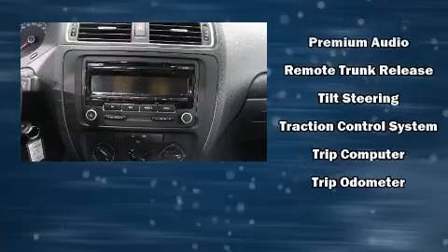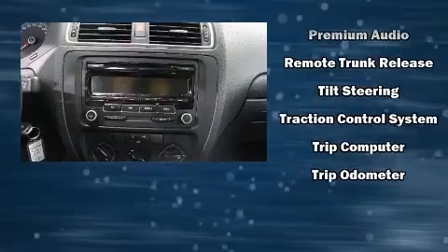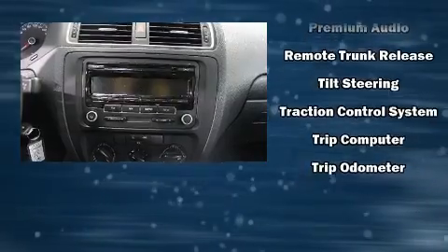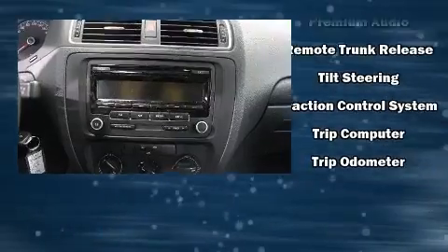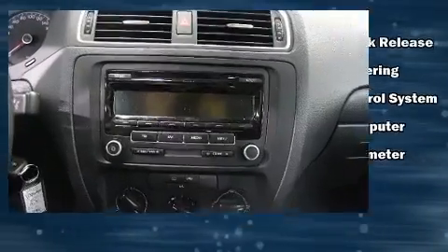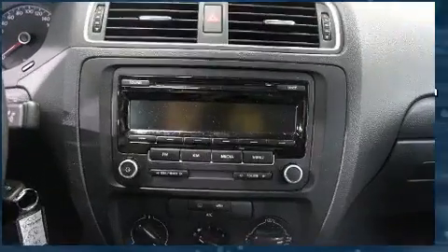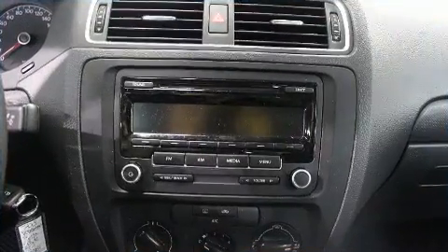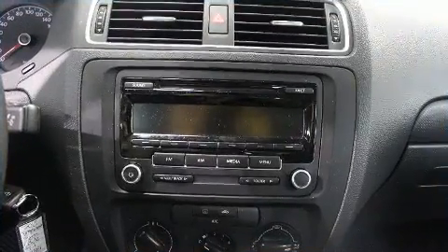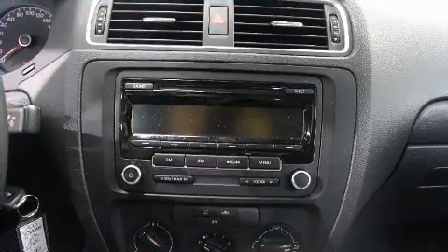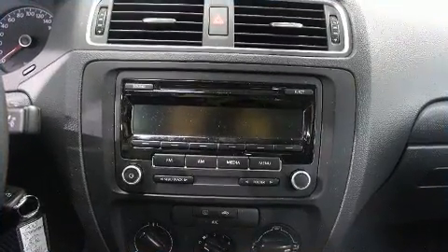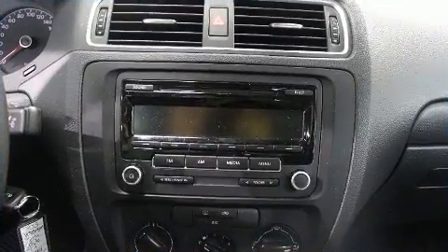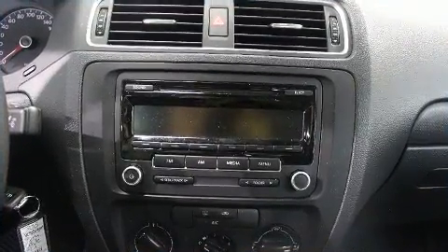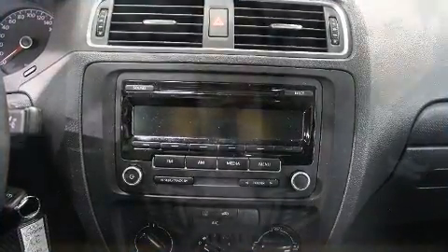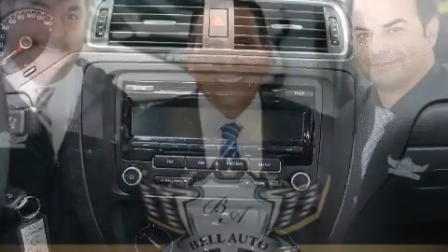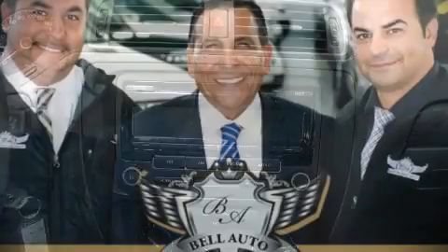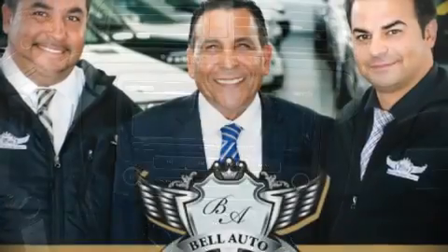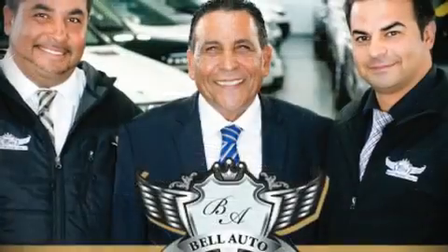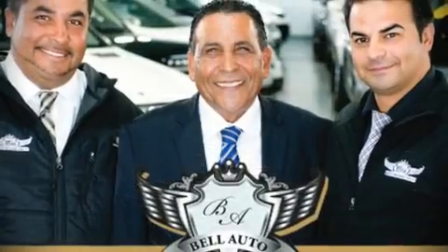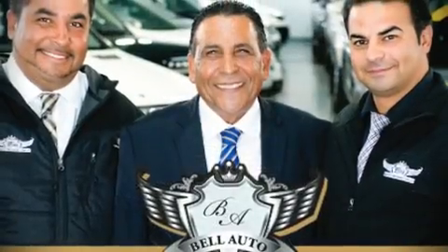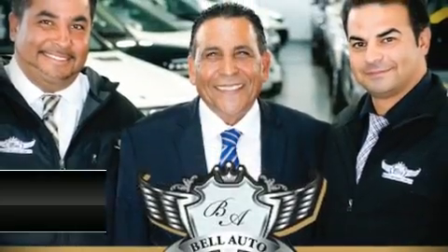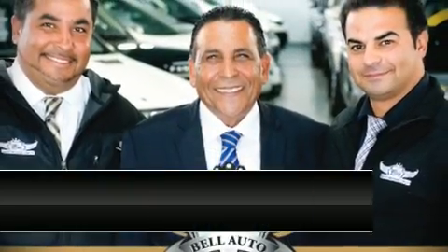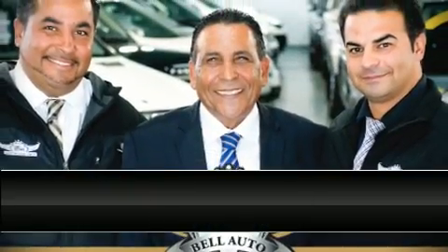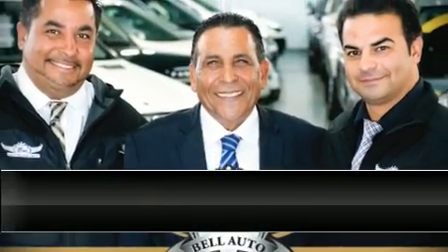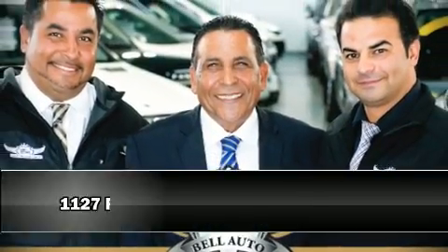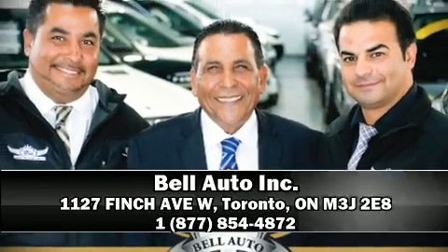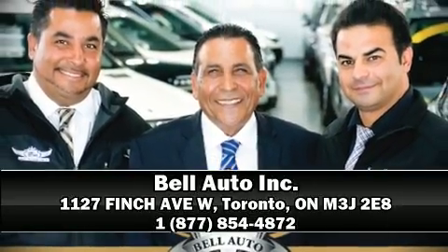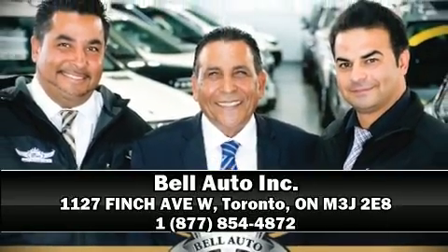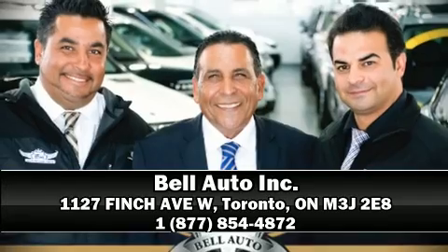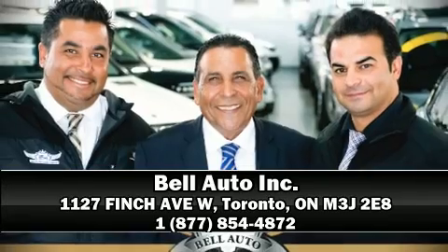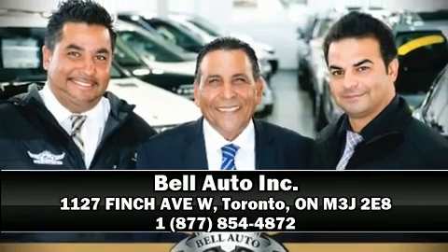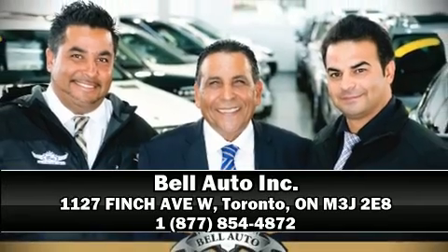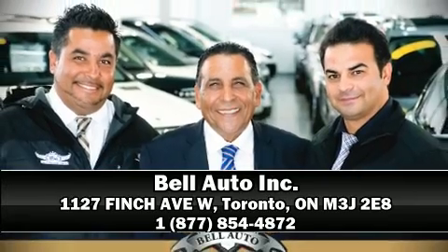Our knowledgeable sales staff is available to answer any questions that you might have. We are here to help you. See you soon!